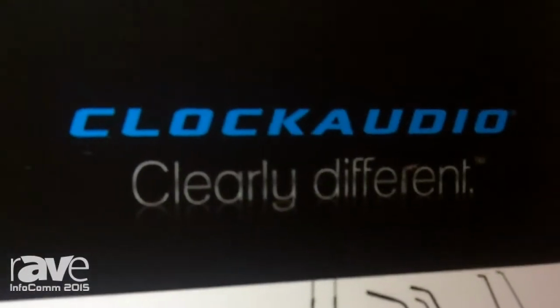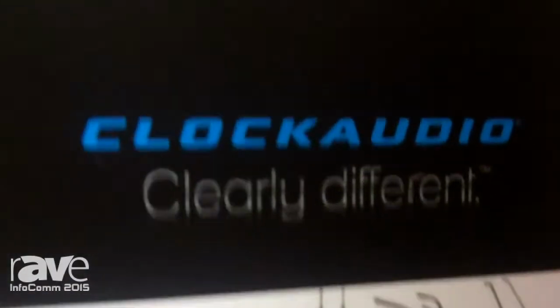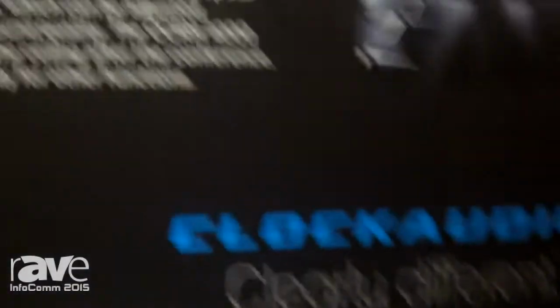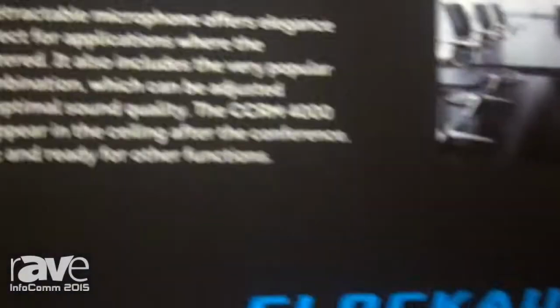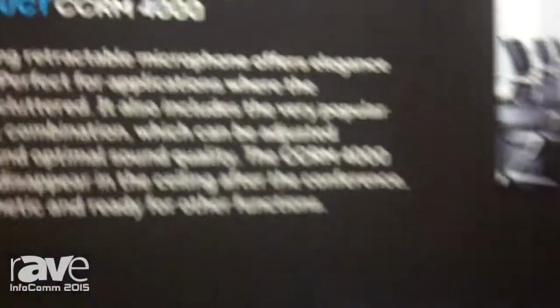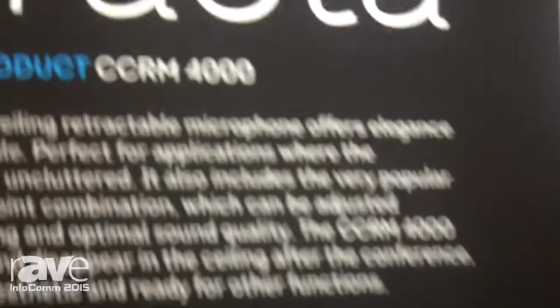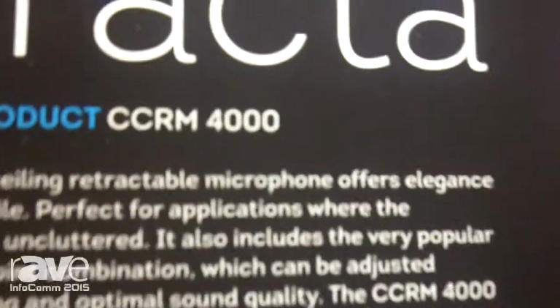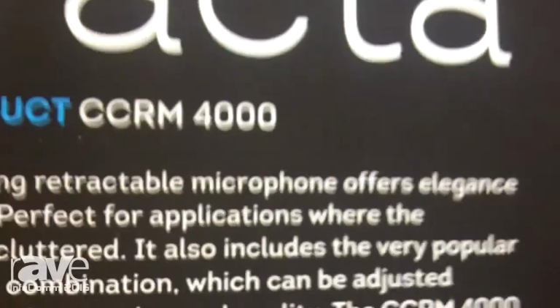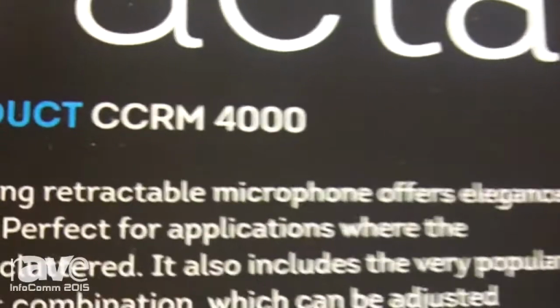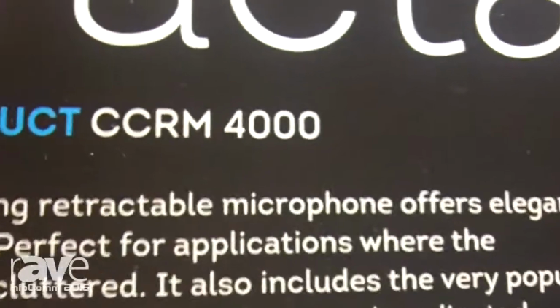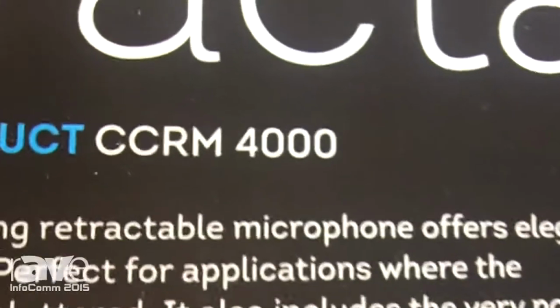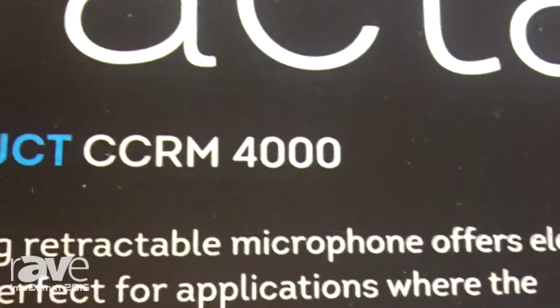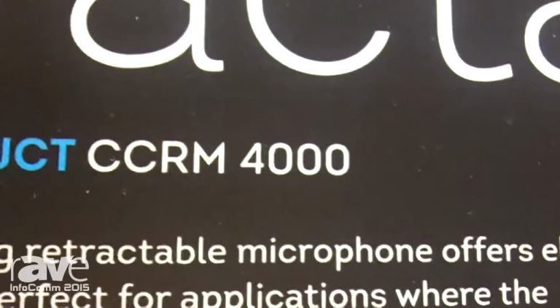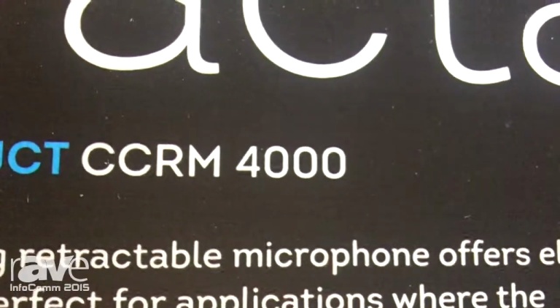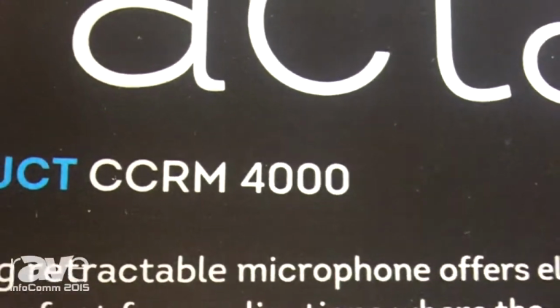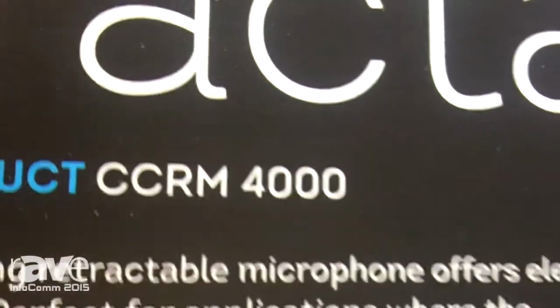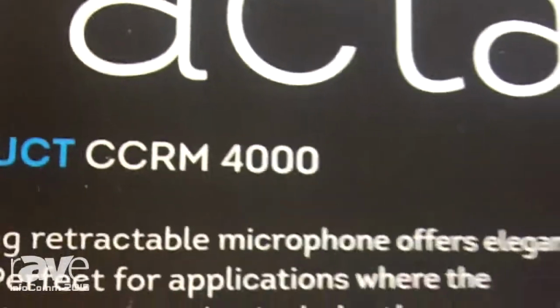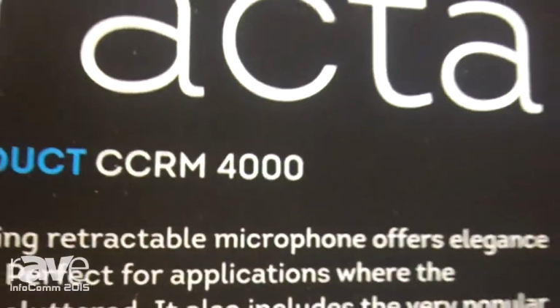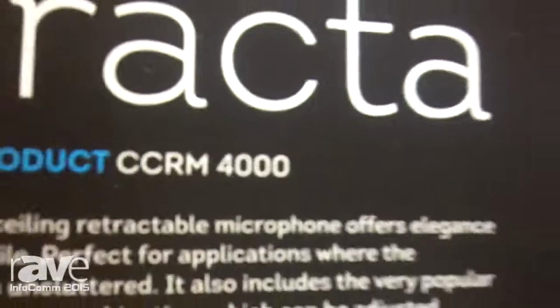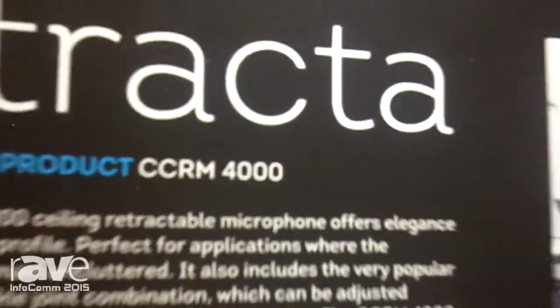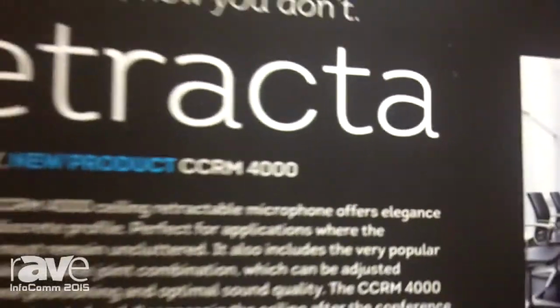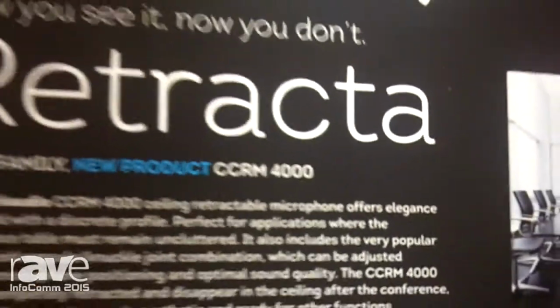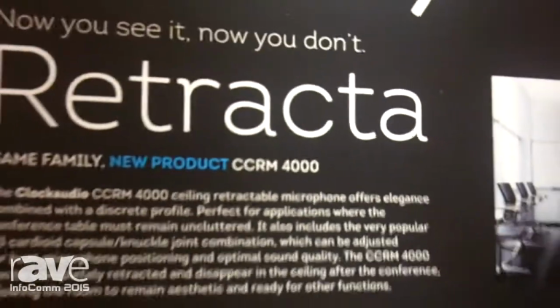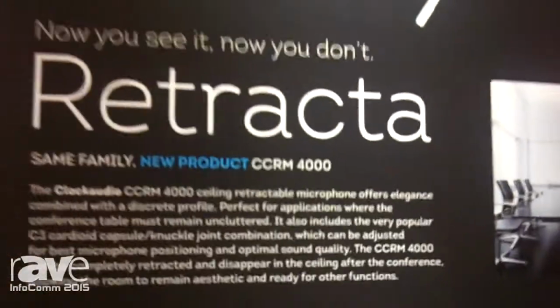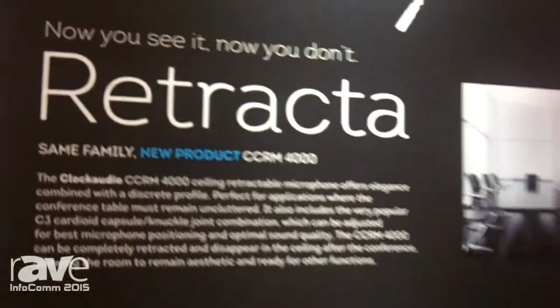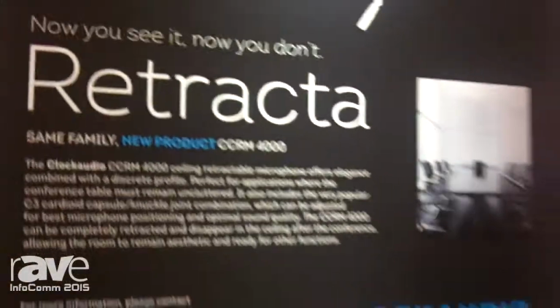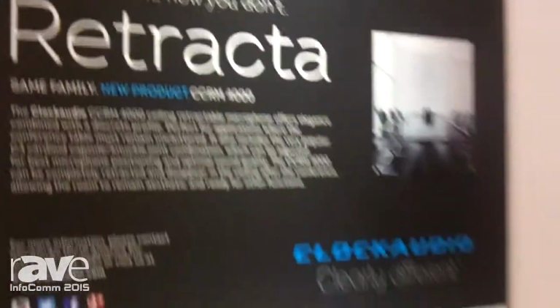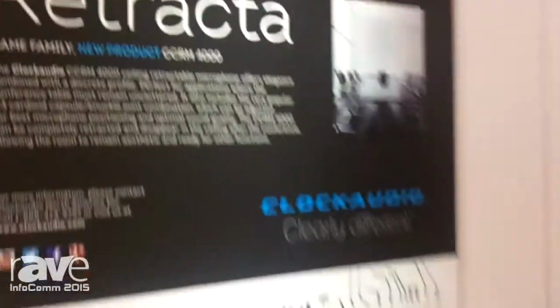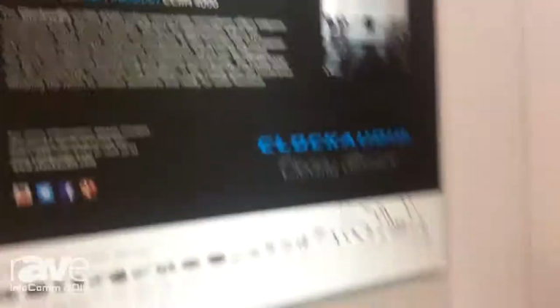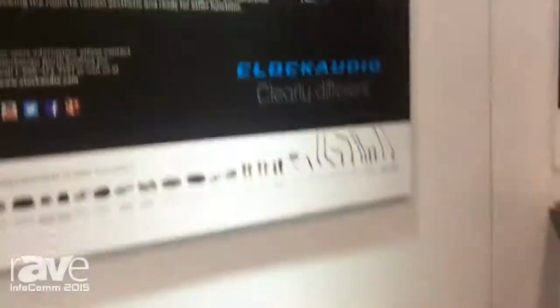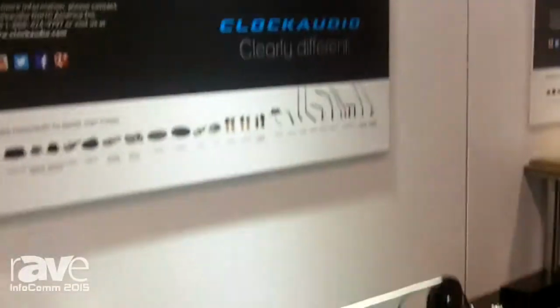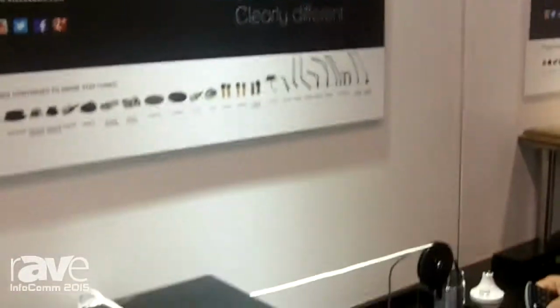Hi, my name is Simon and I'm with Clock Audio in North America. I'd like to present the CCRM4000 Ceiling Retractable Microphone.